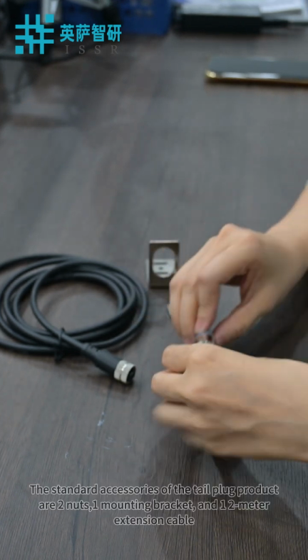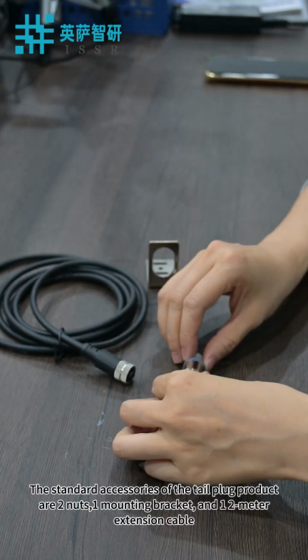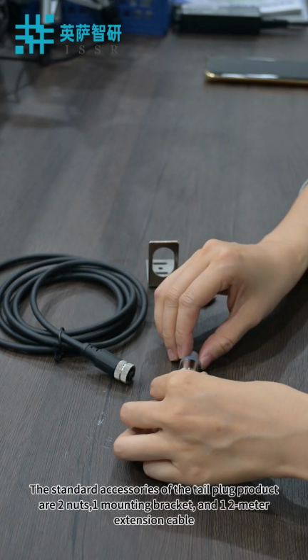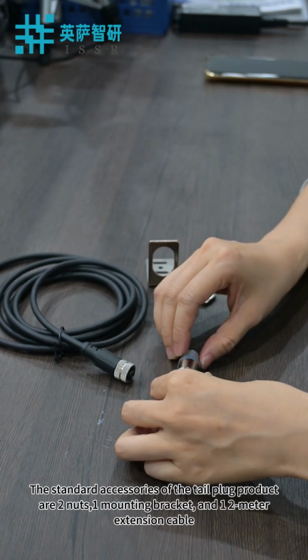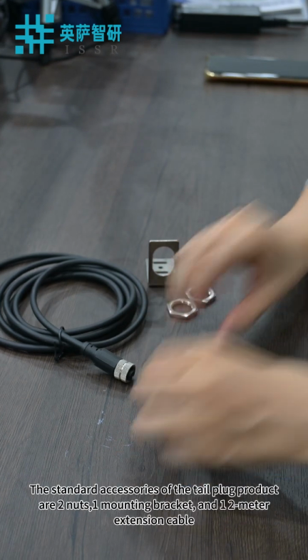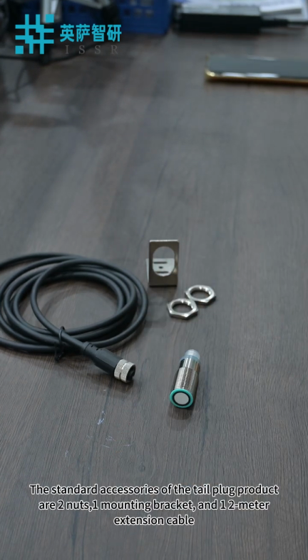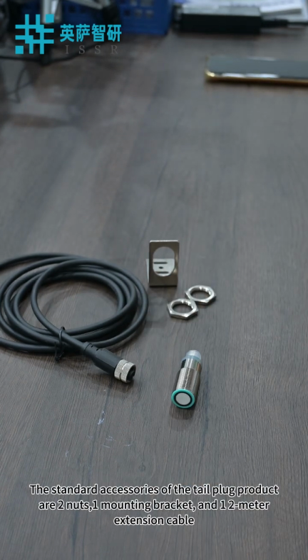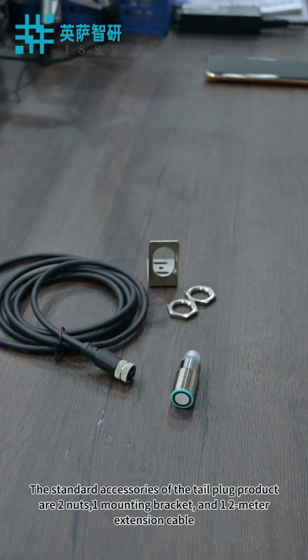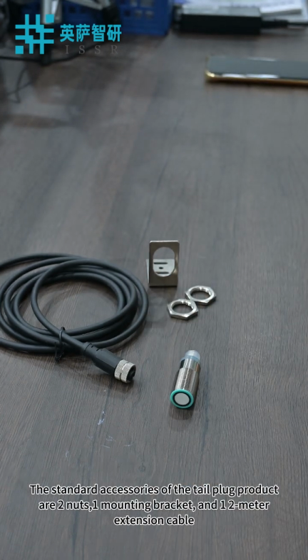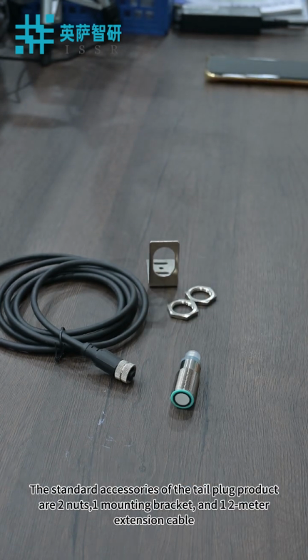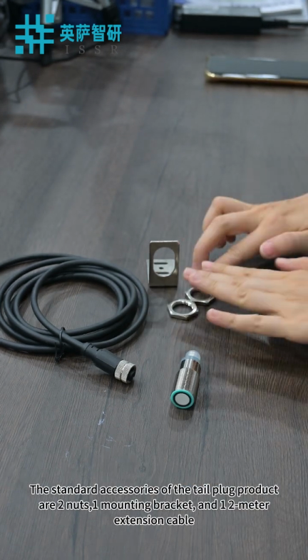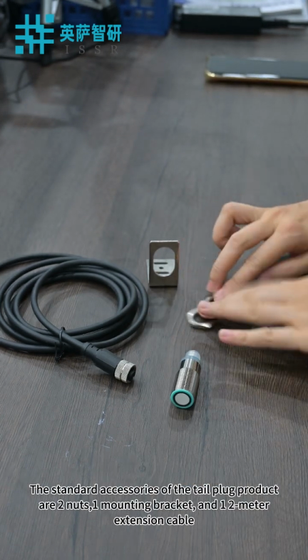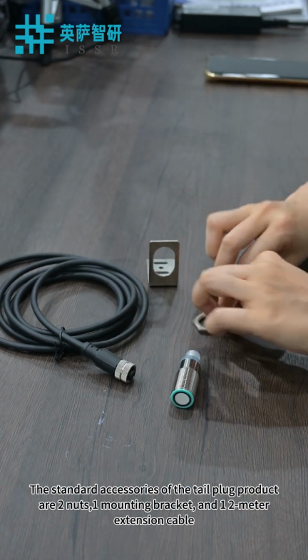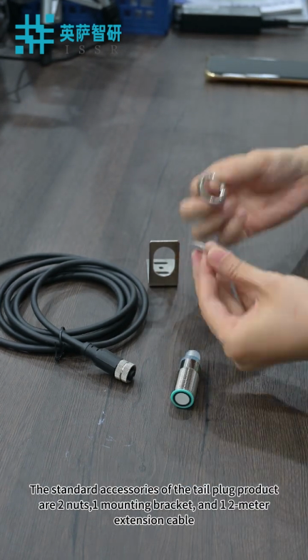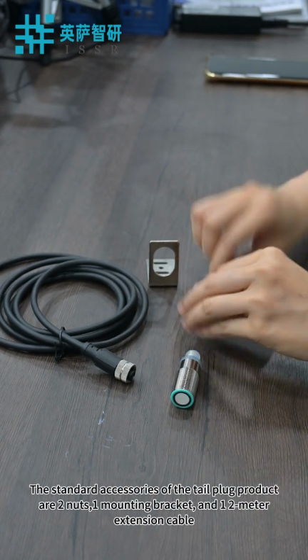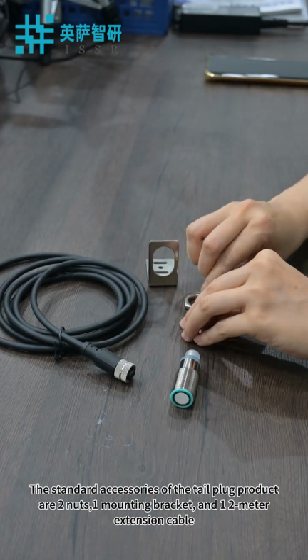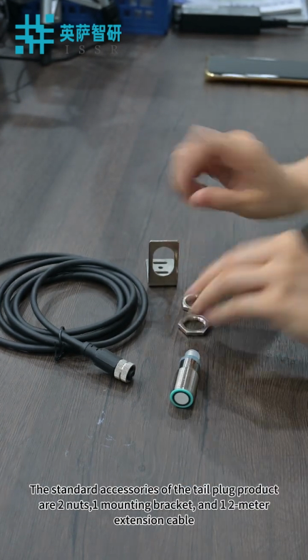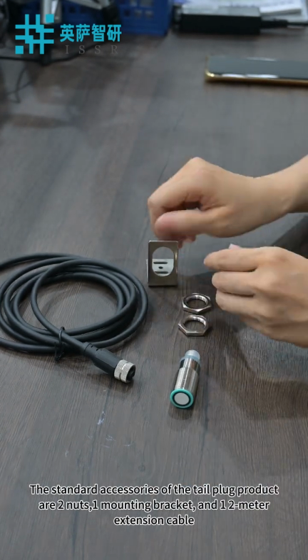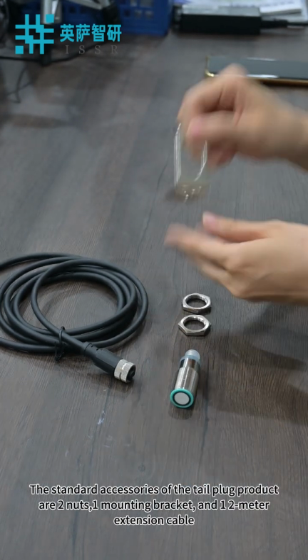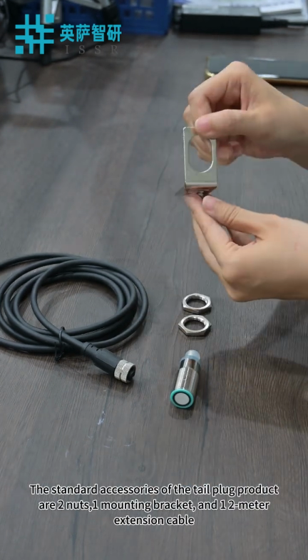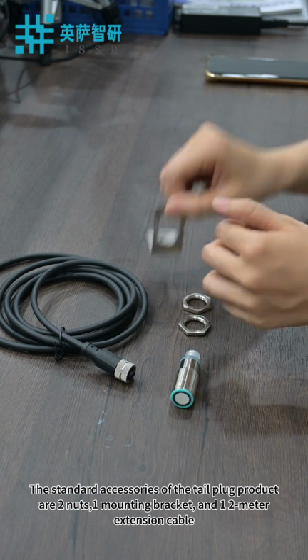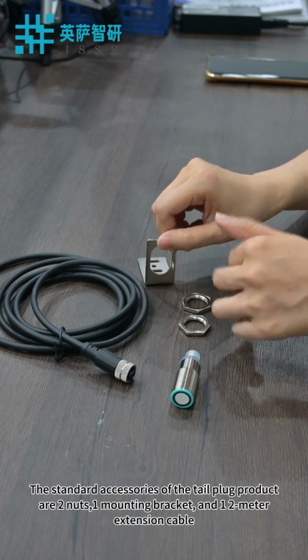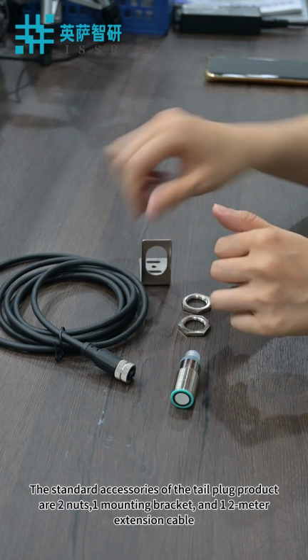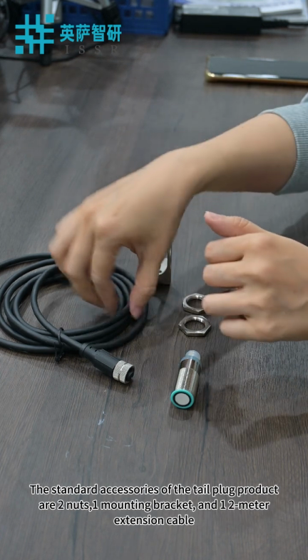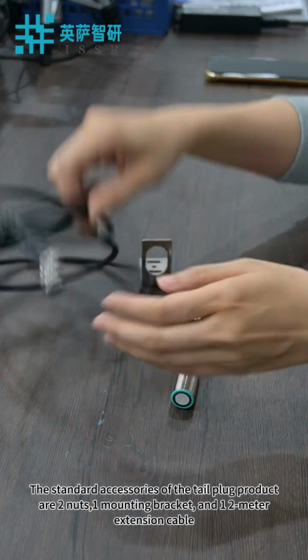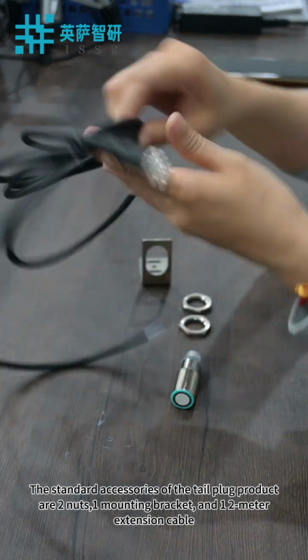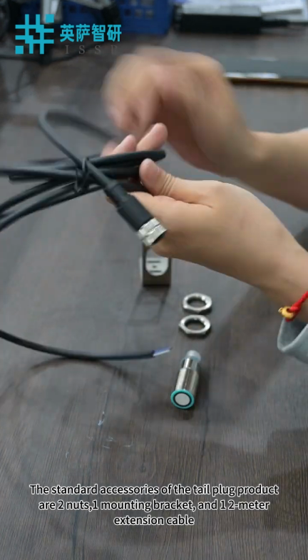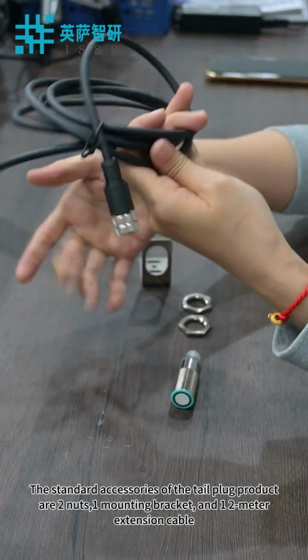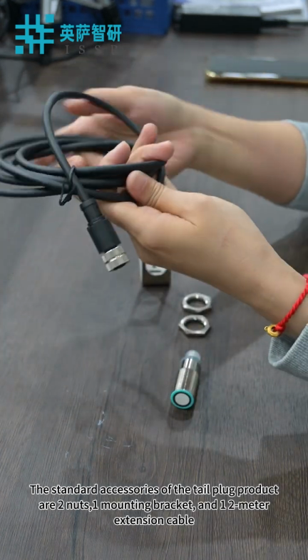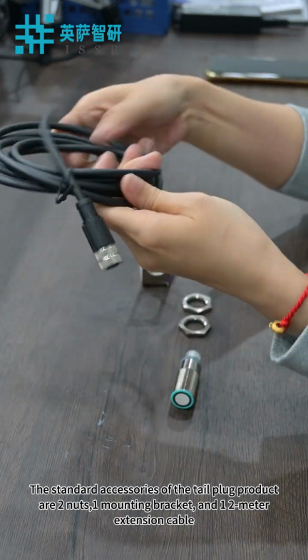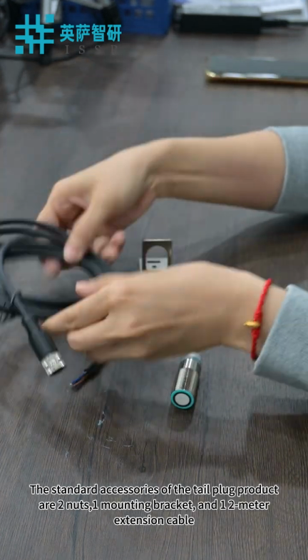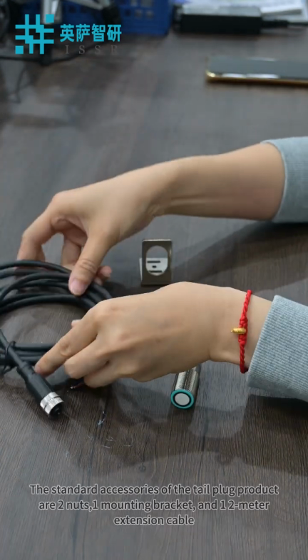The standard accessories of the tail plug product are two nuts, one mounting bracket, and one two-meter extension cable.